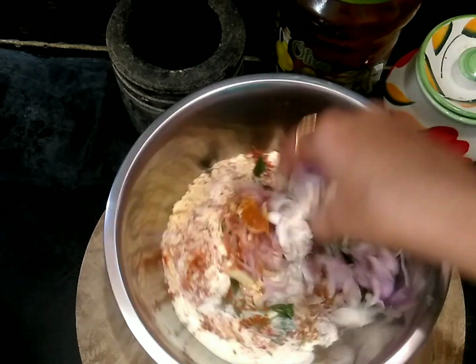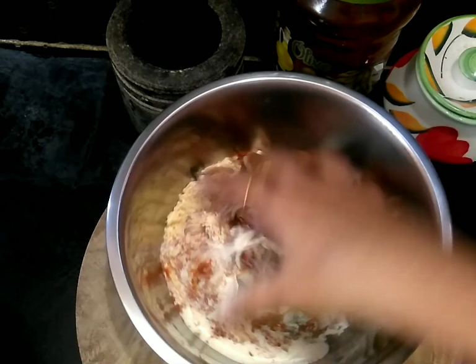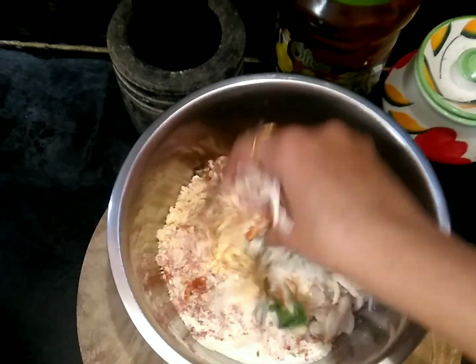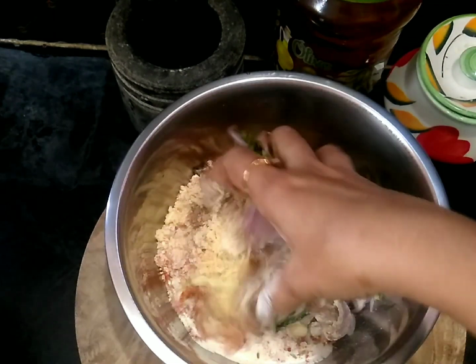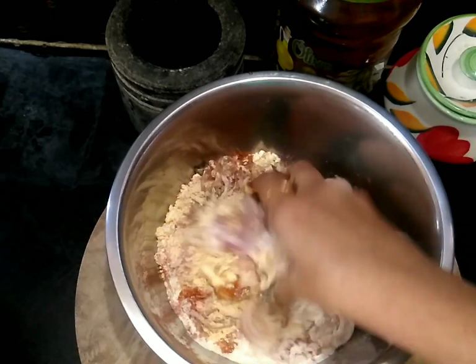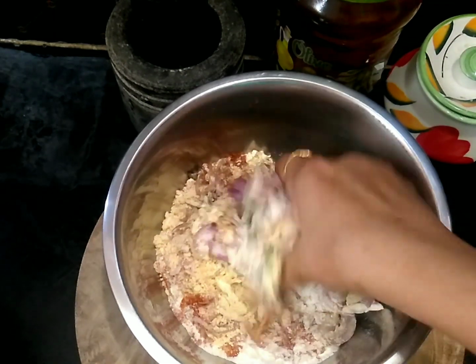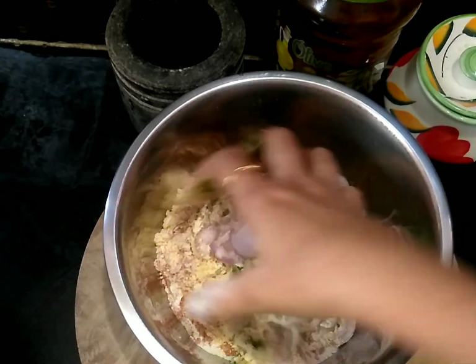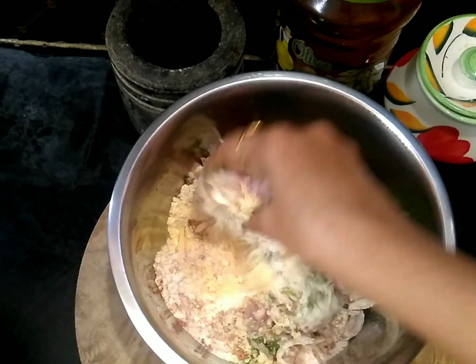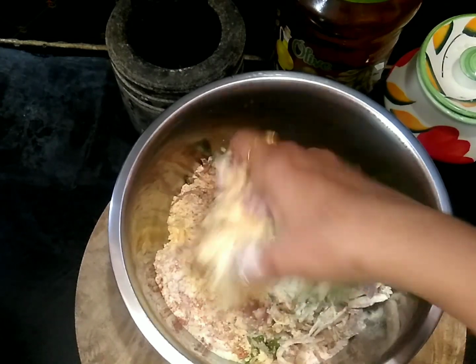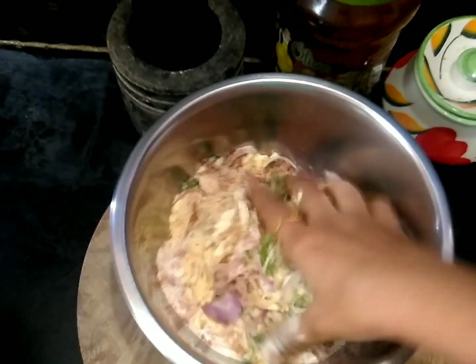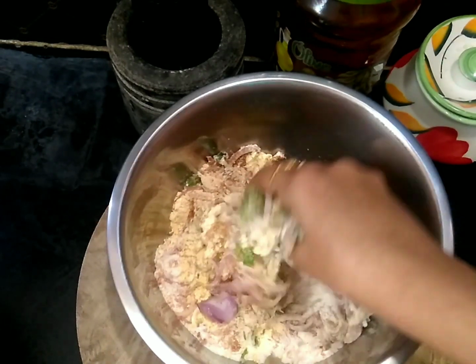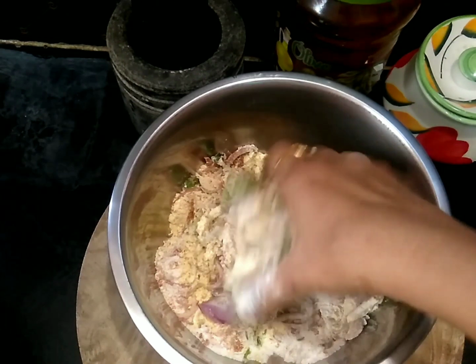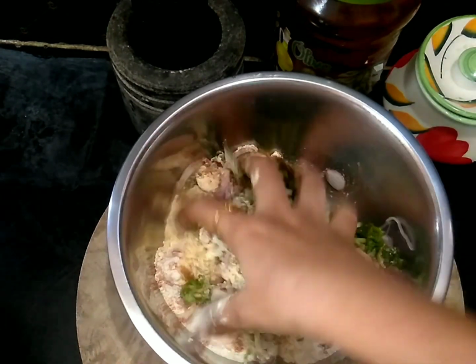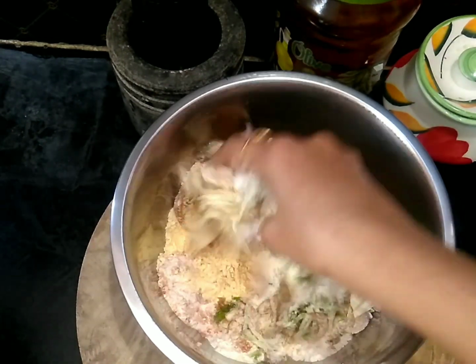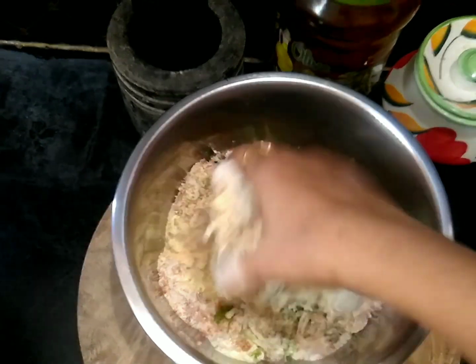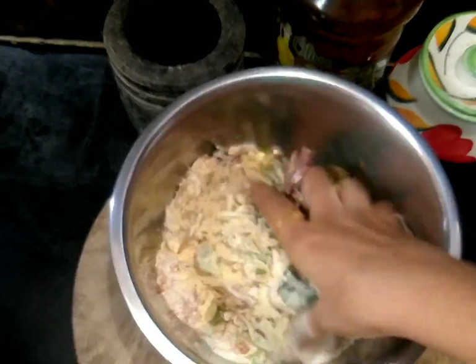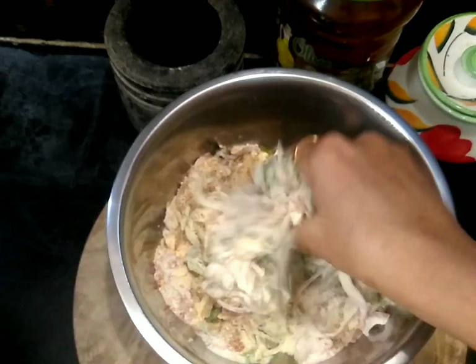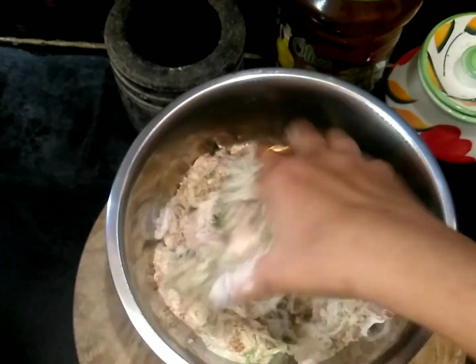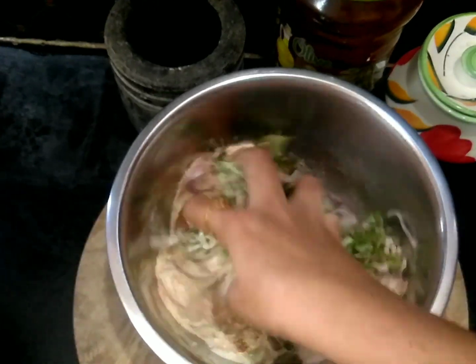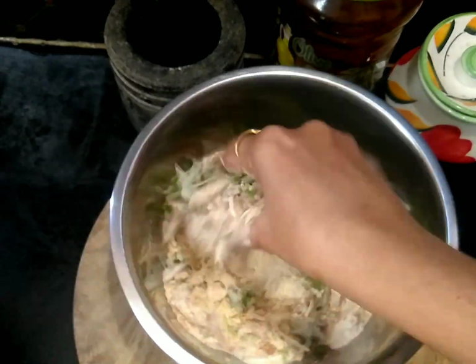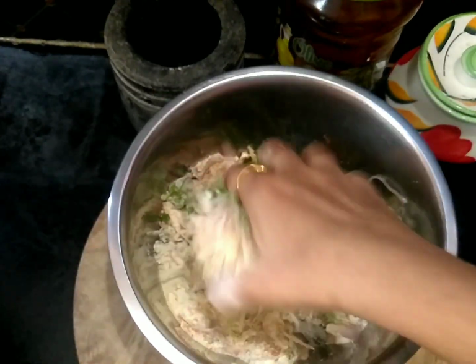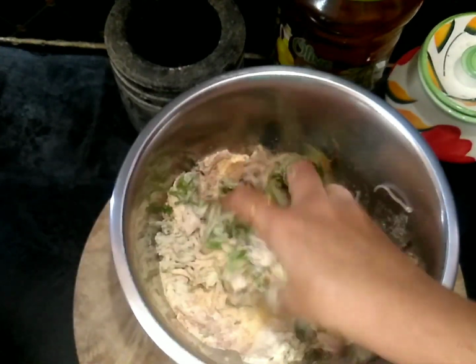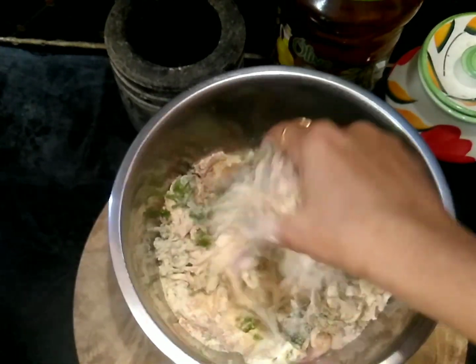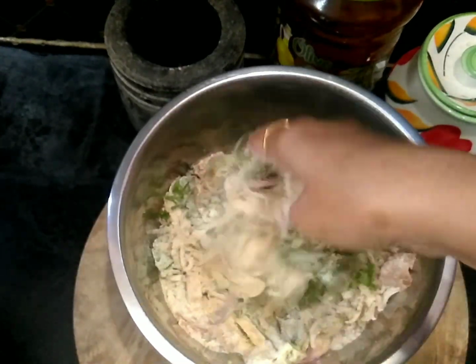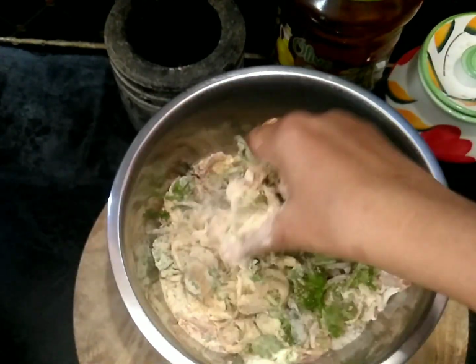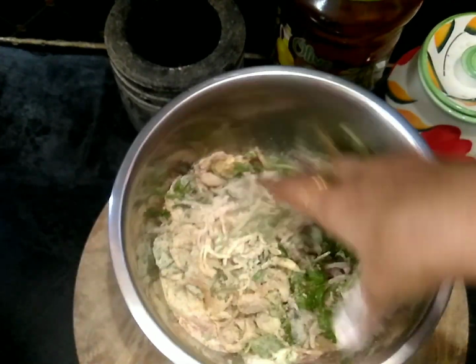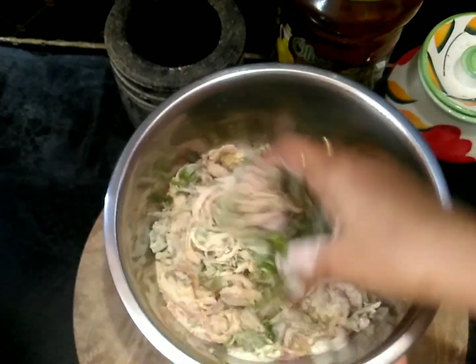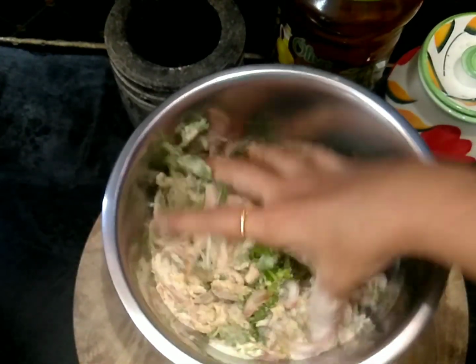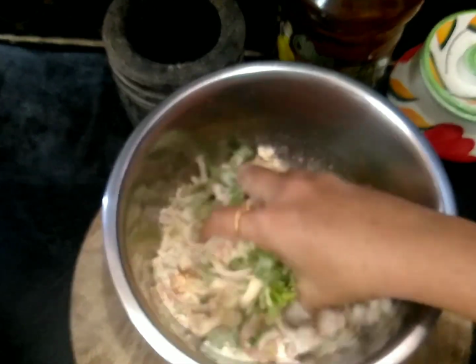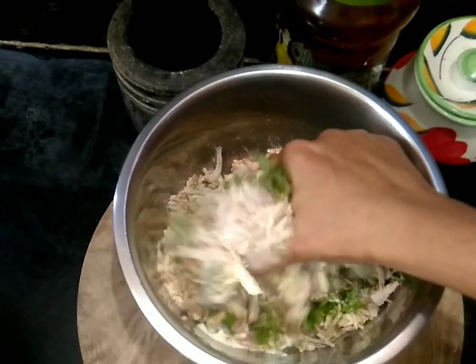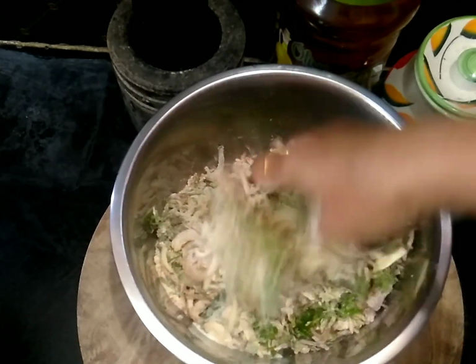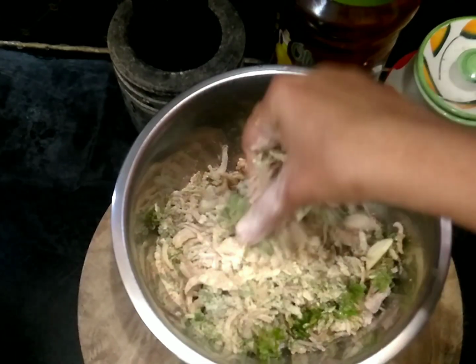Mix well with salt and add some more salt to taste.